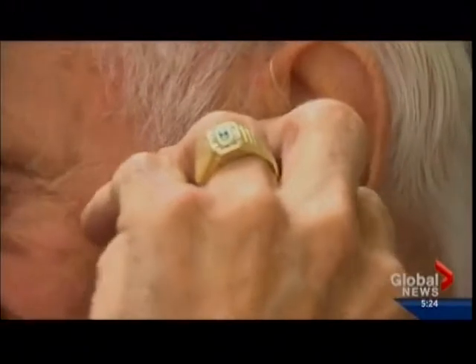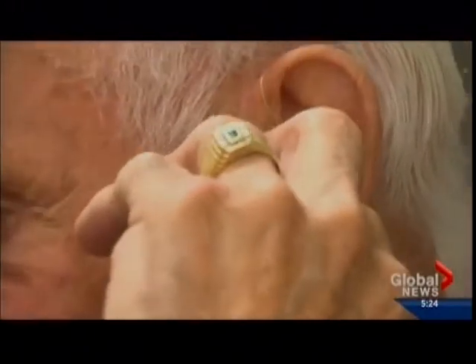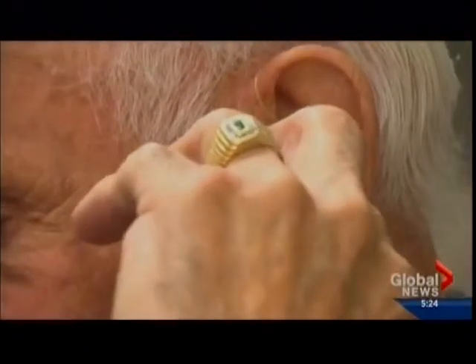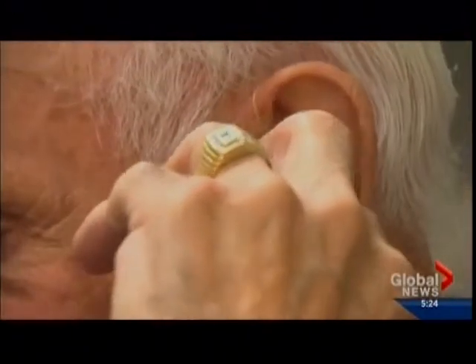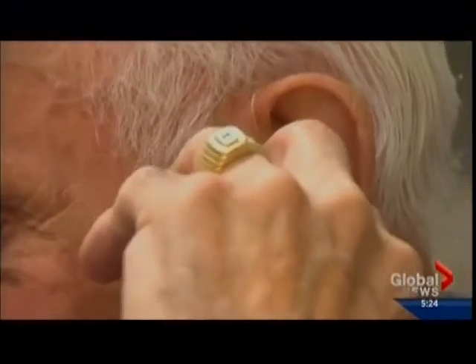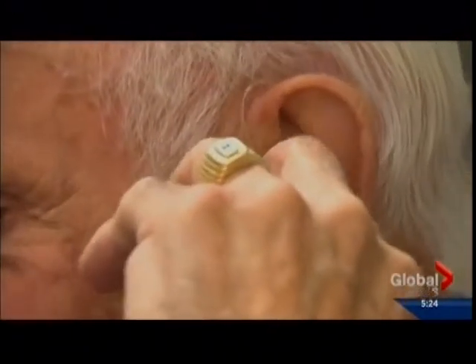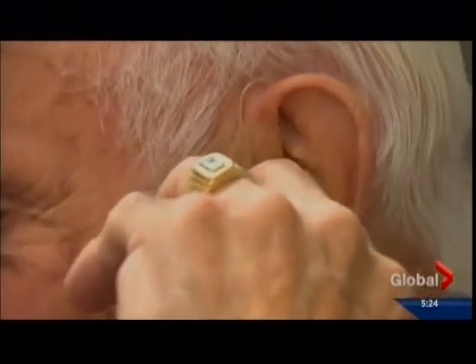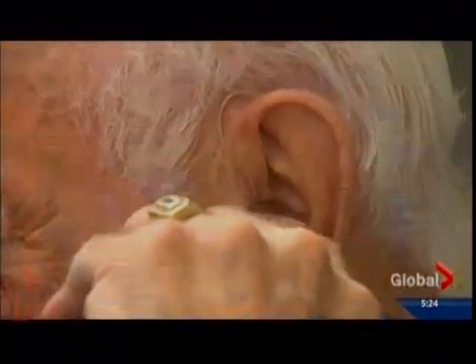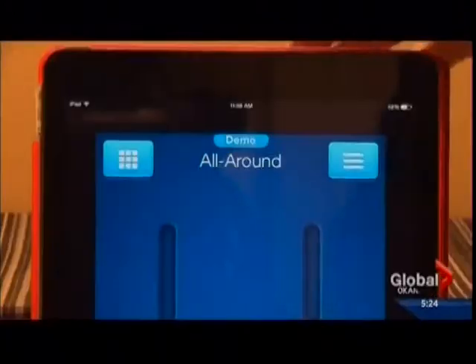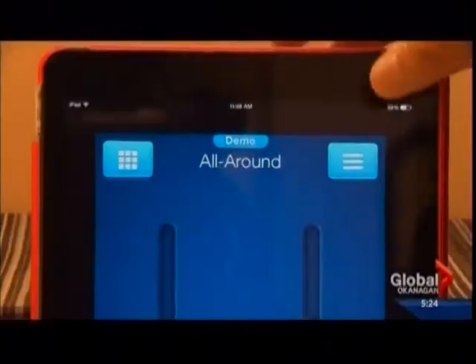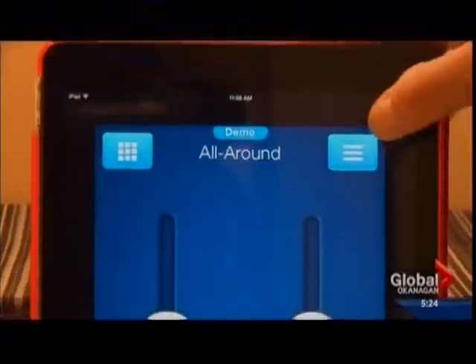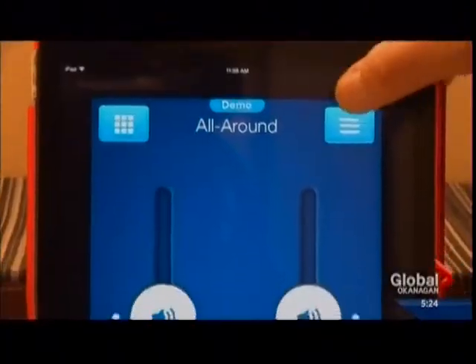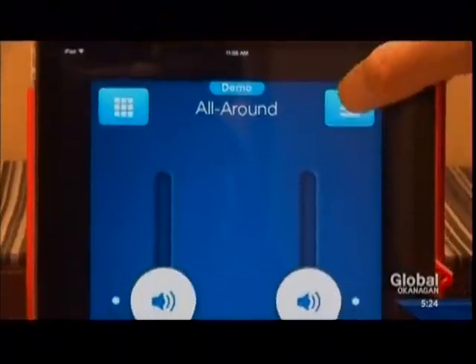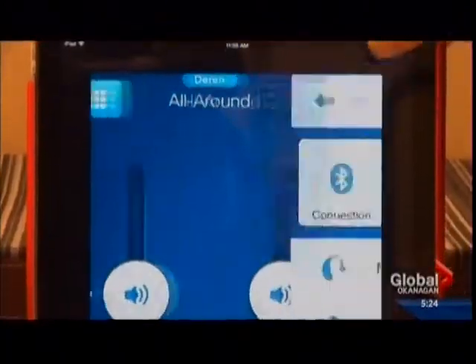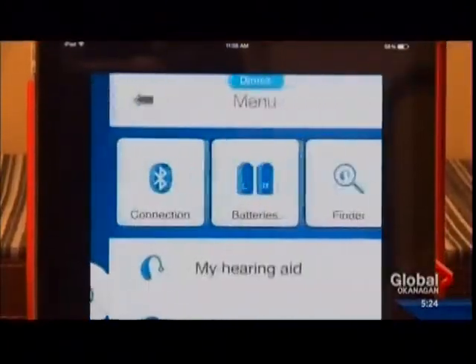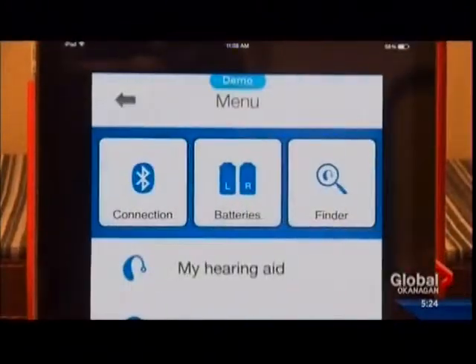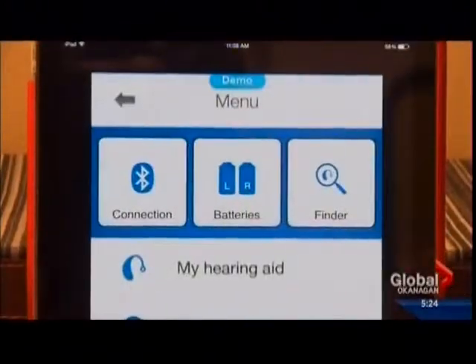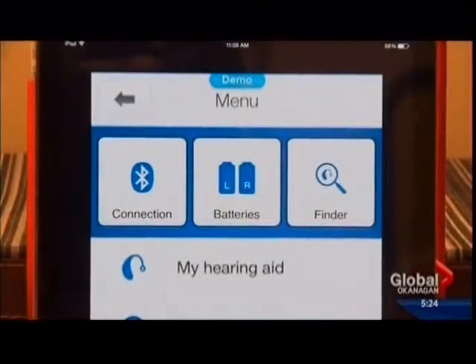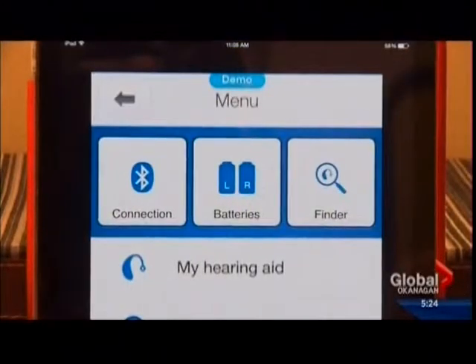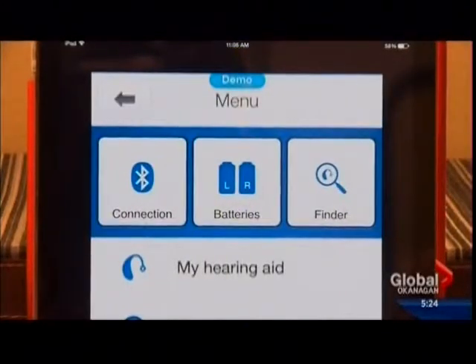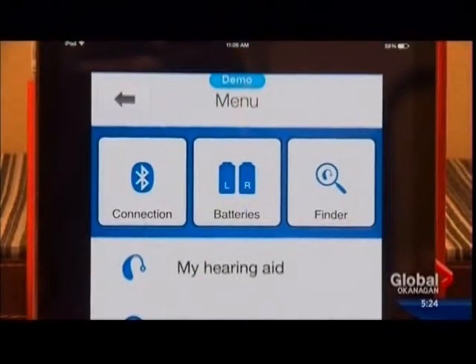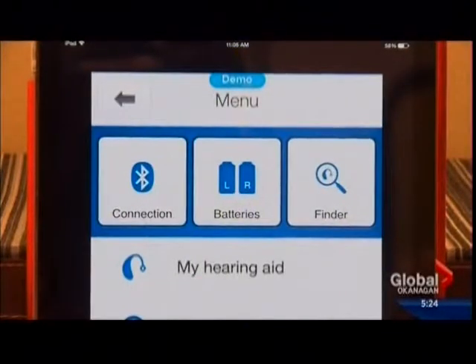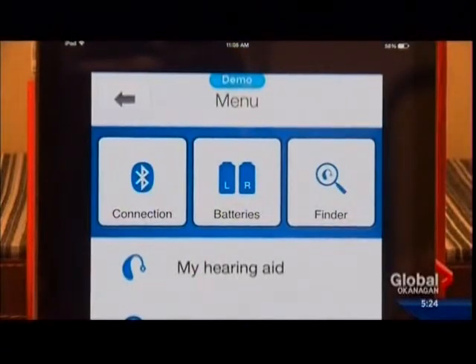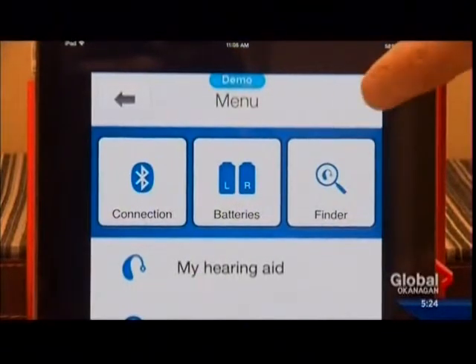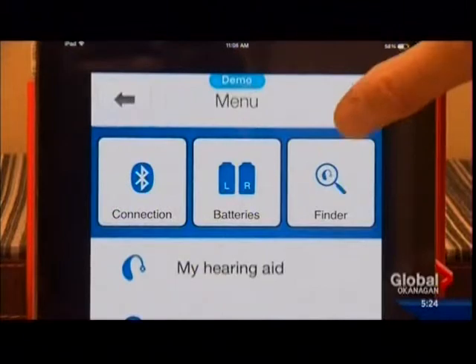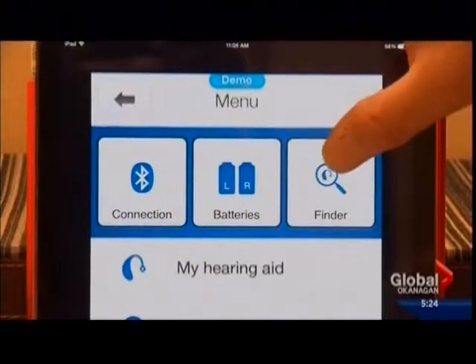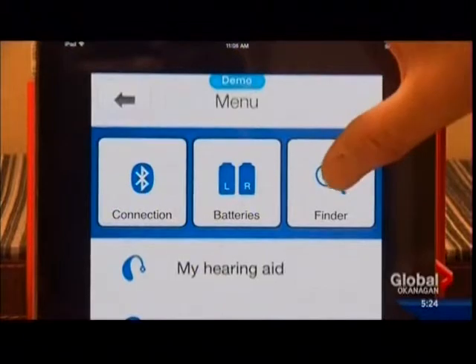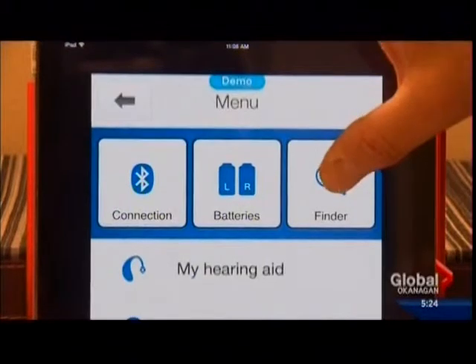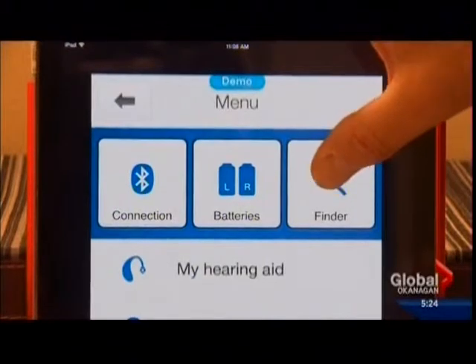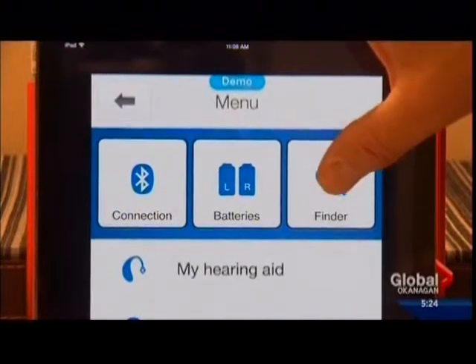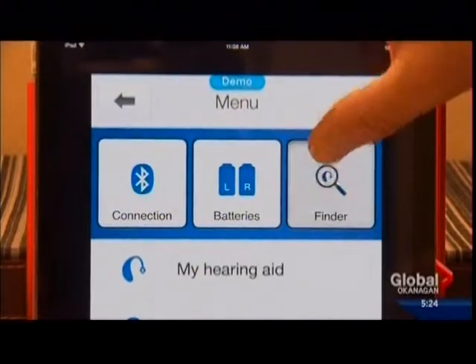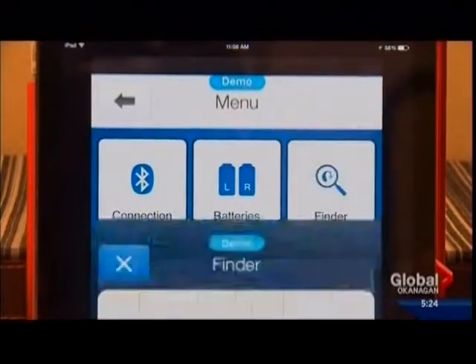The app also comes equipped with a finder function. So if you misplace the hearing aids, they're always just a click away.